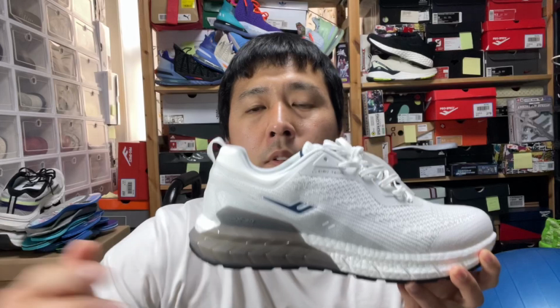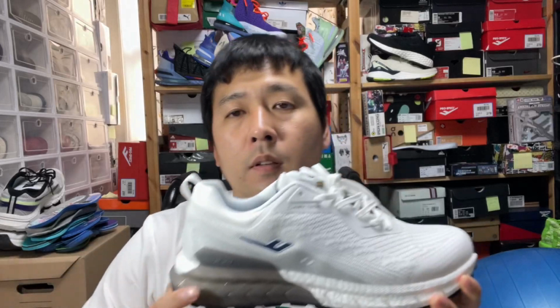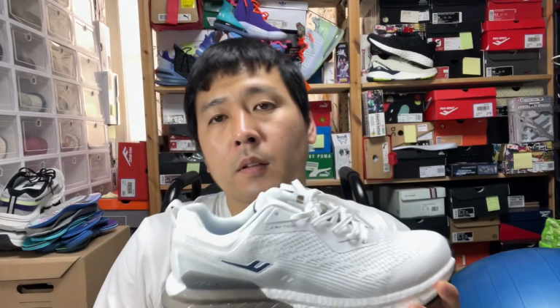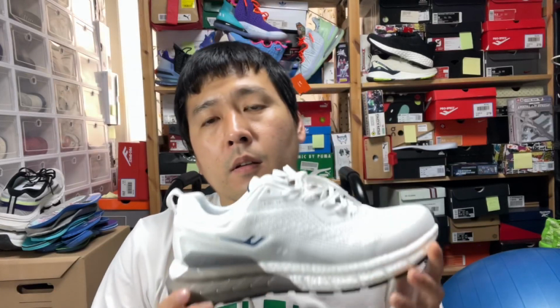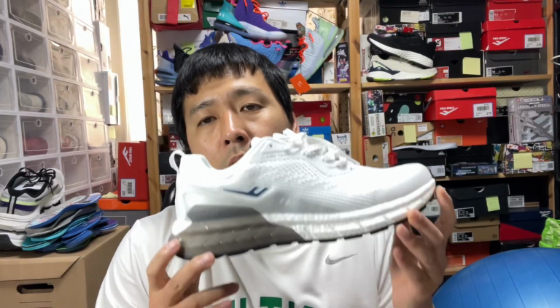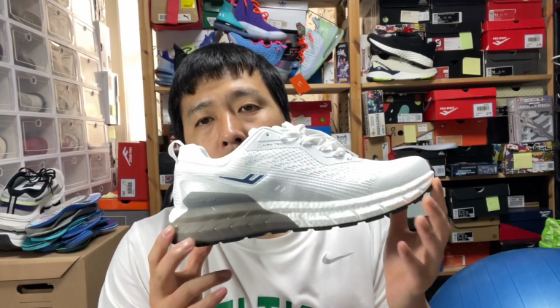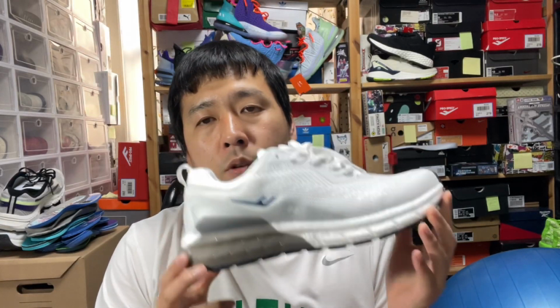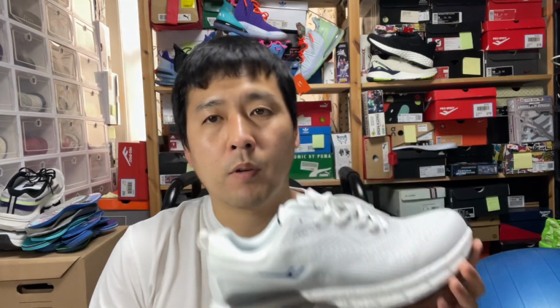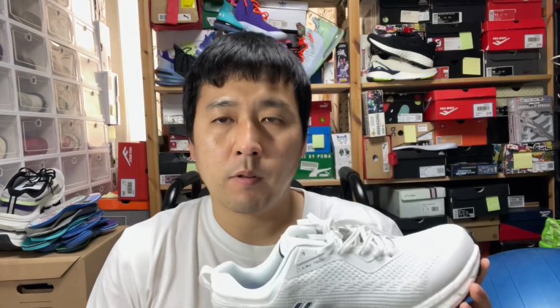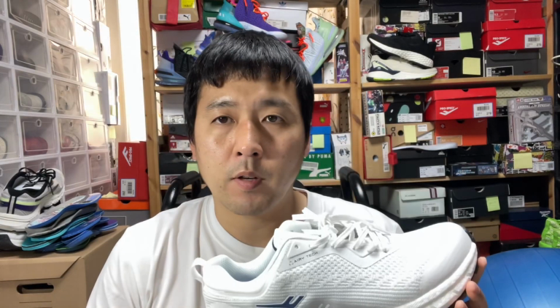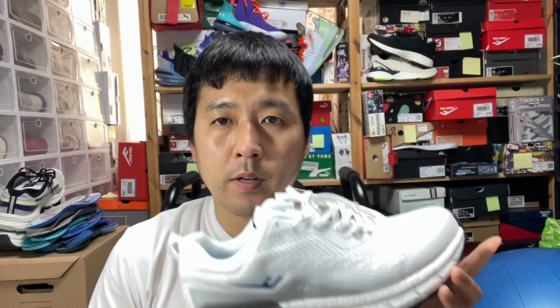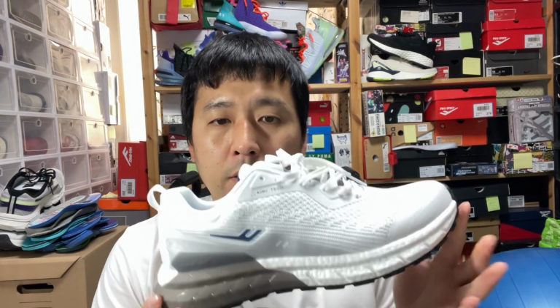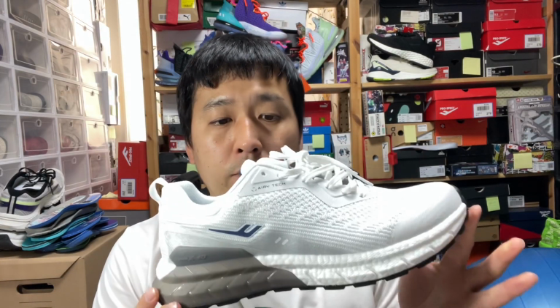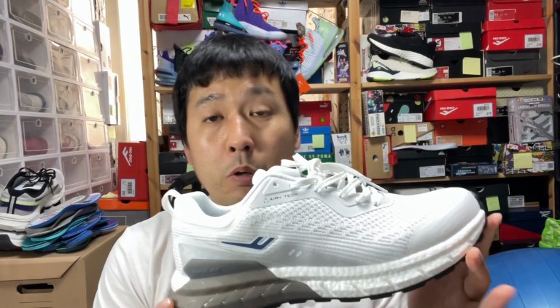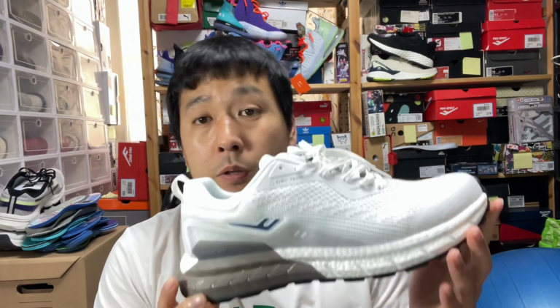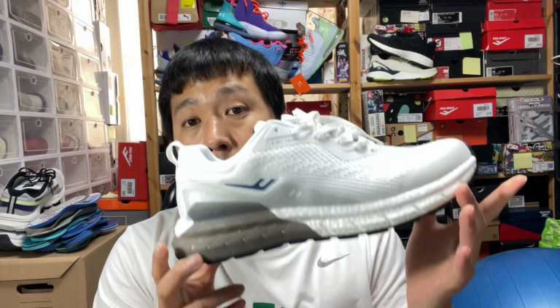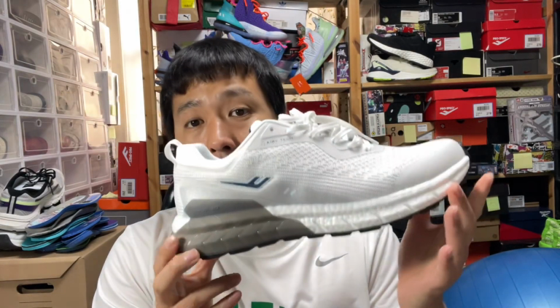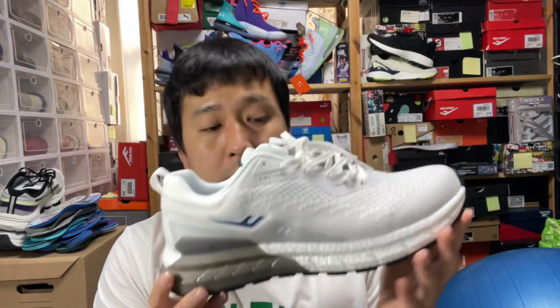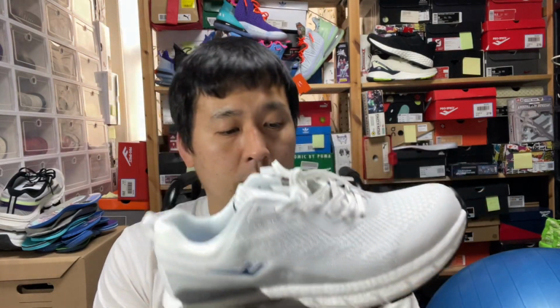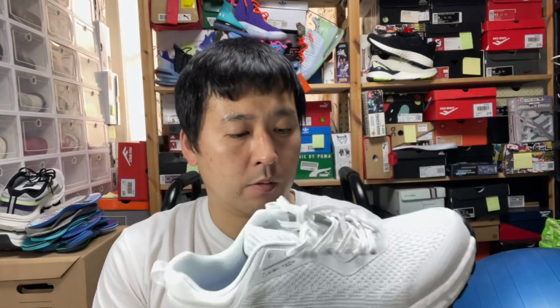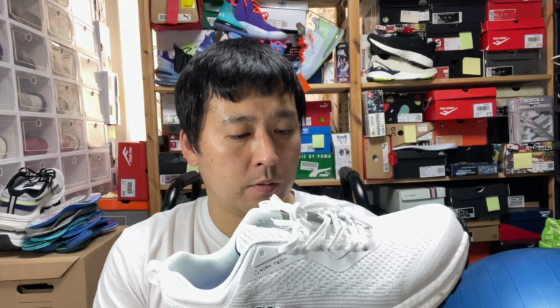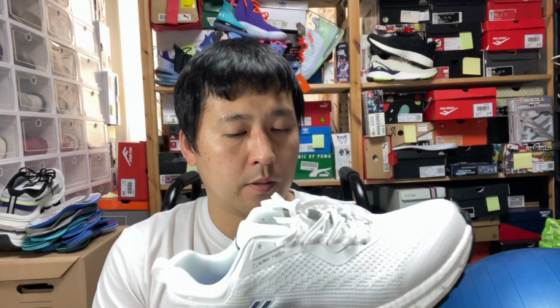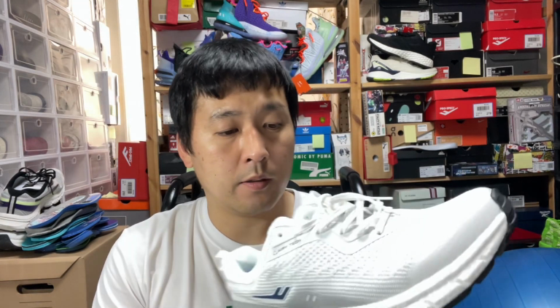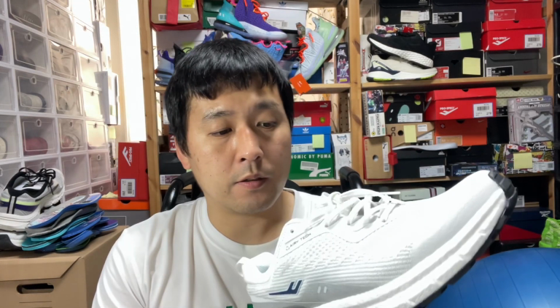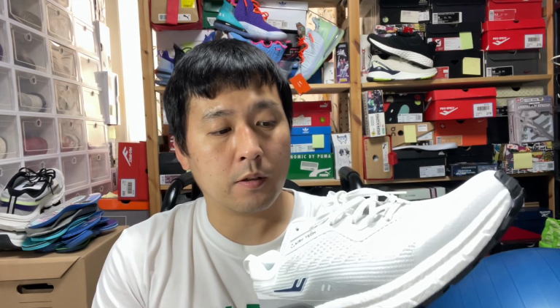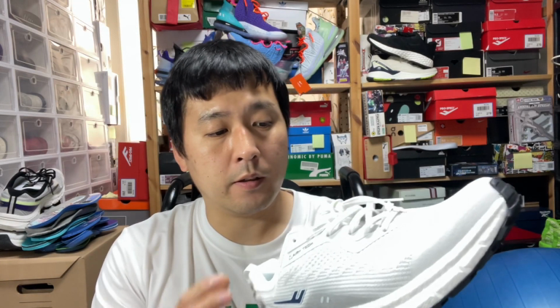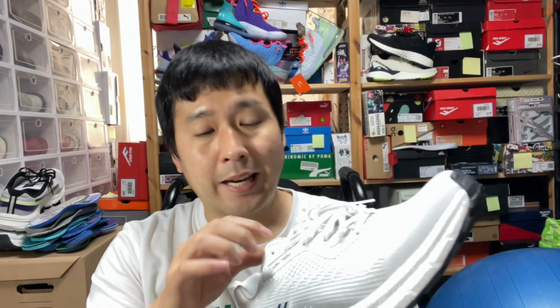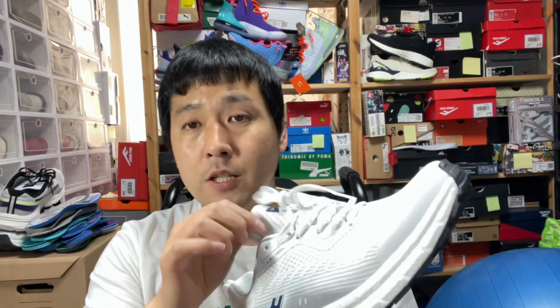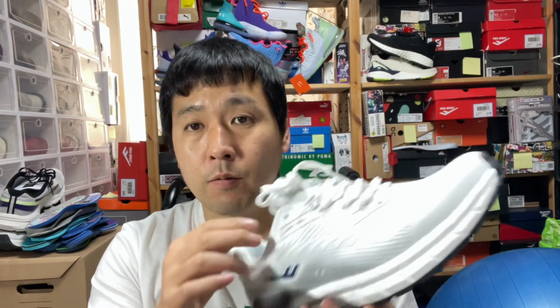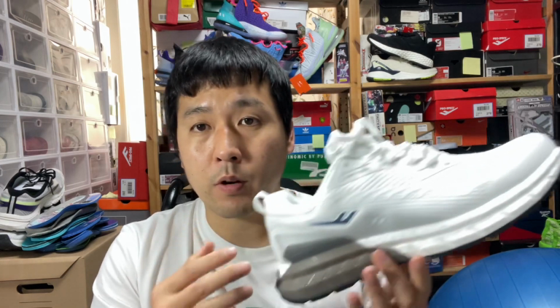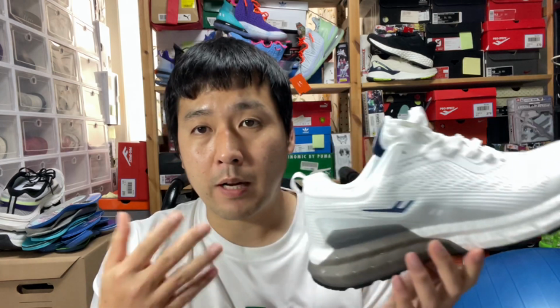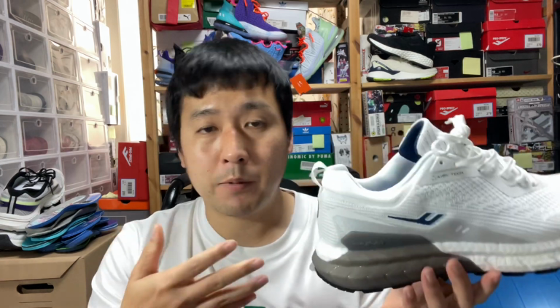Hi, this is Shuri with a review of another Pro Specs shoe. This is called the X40 Raptor.